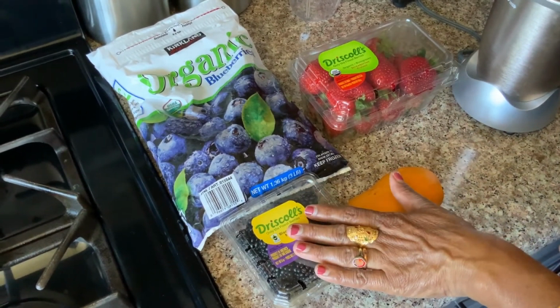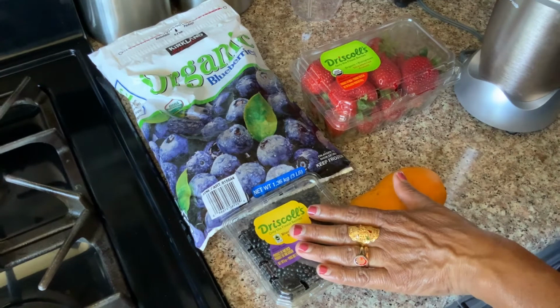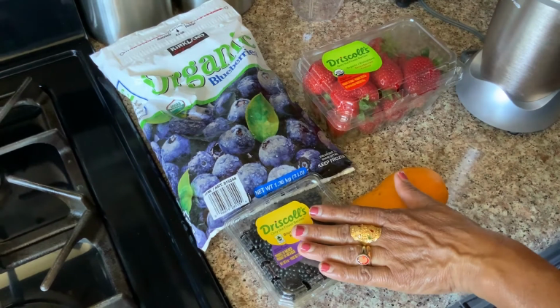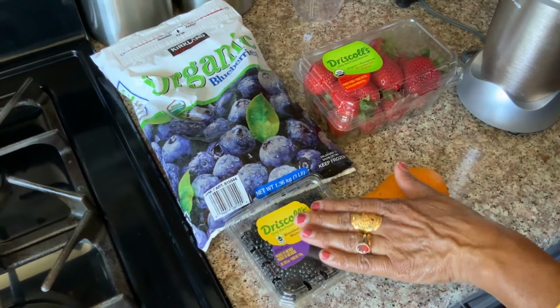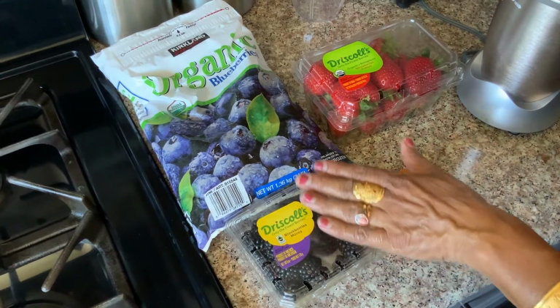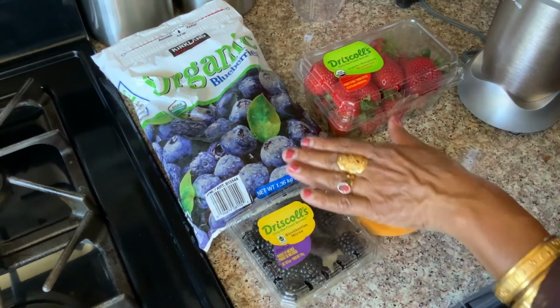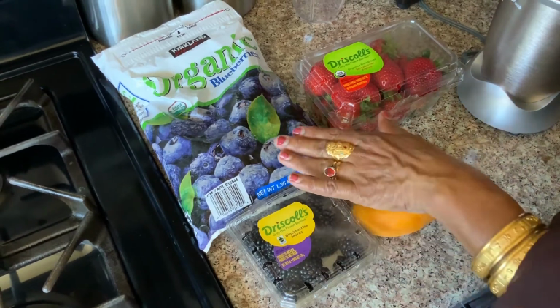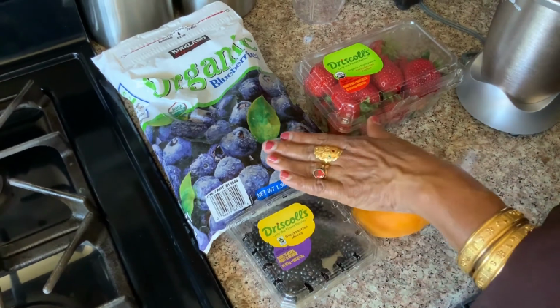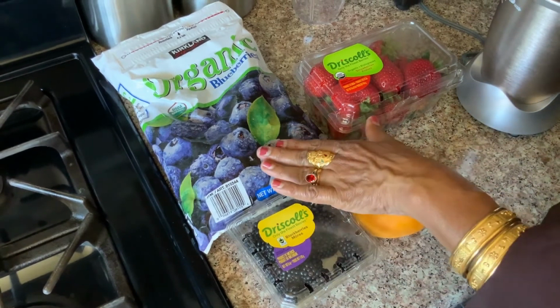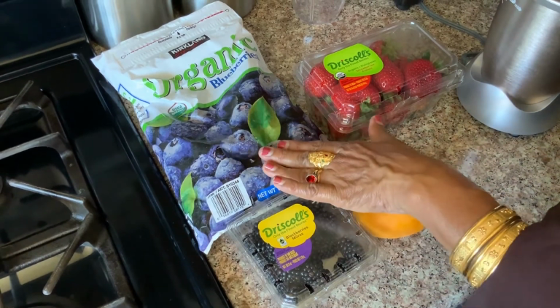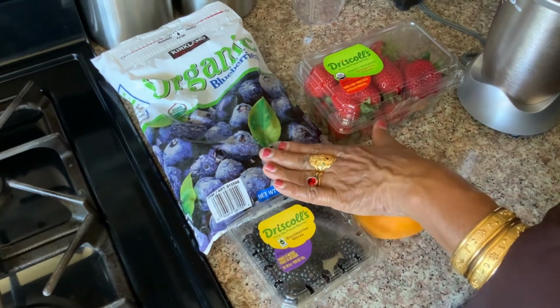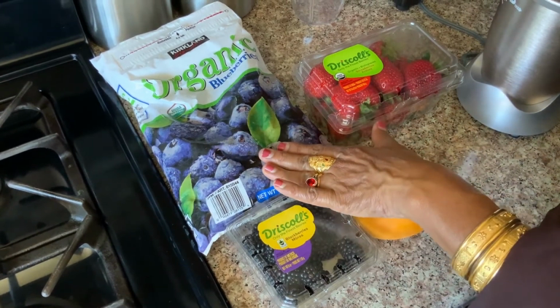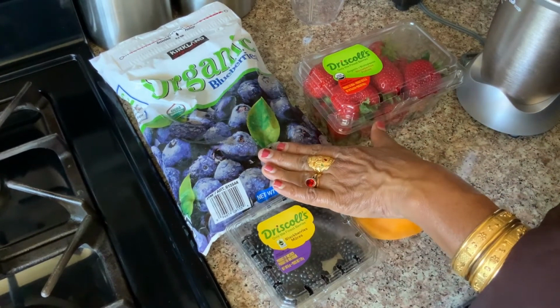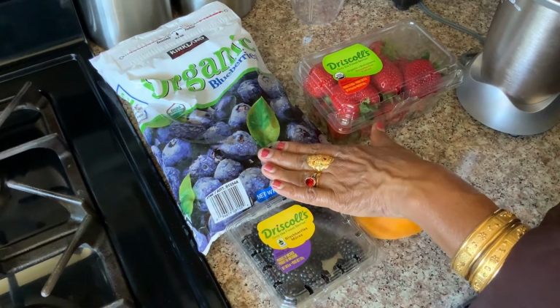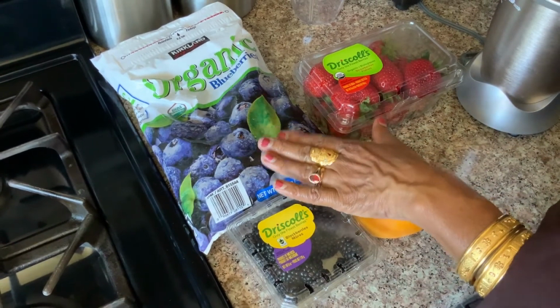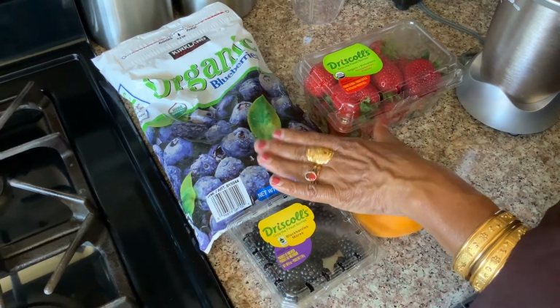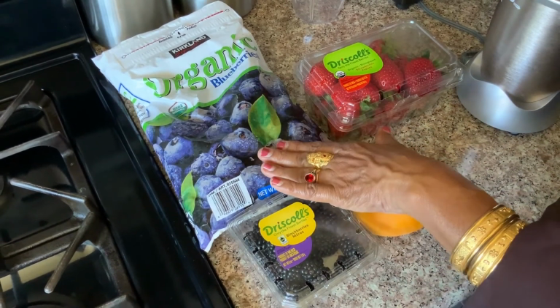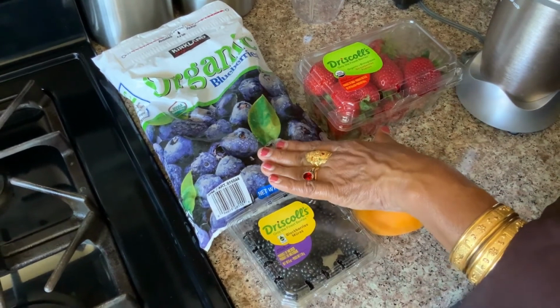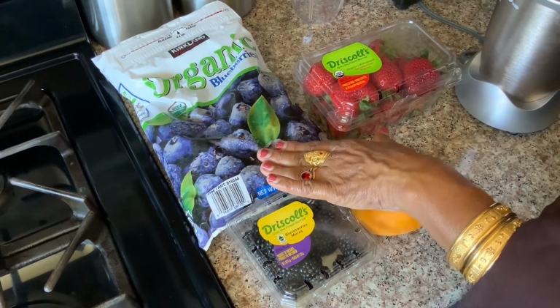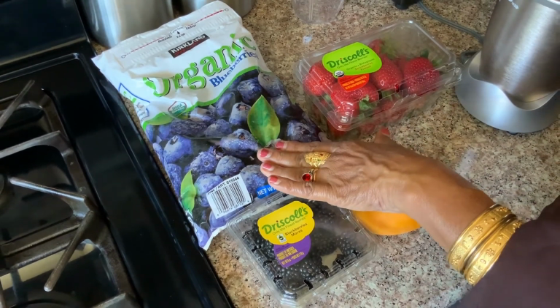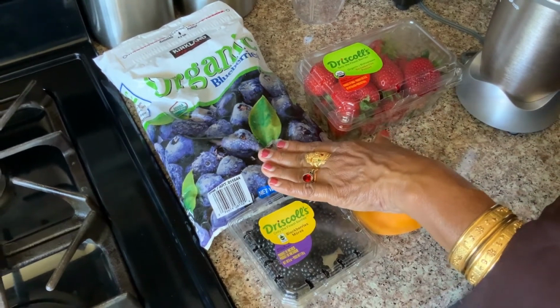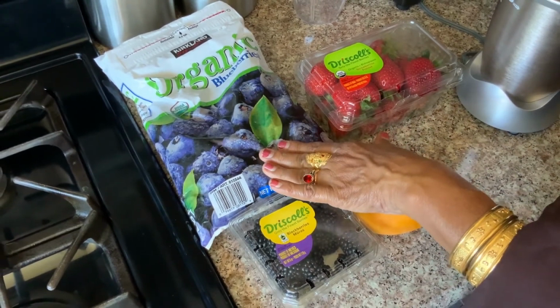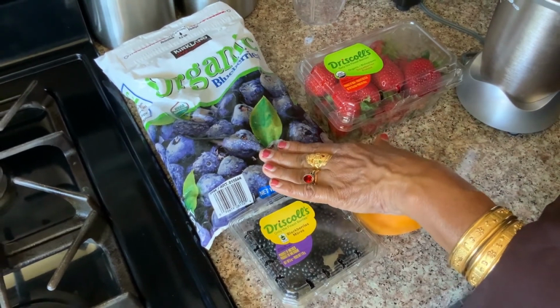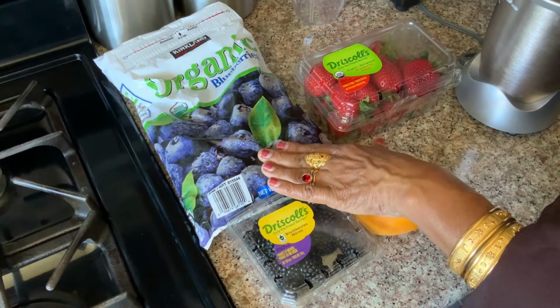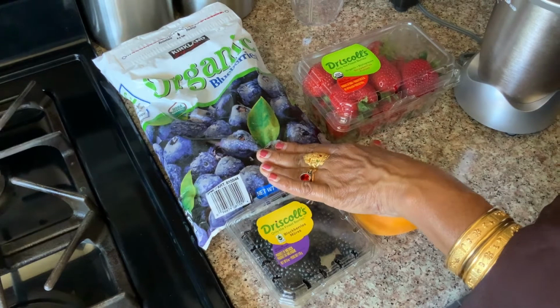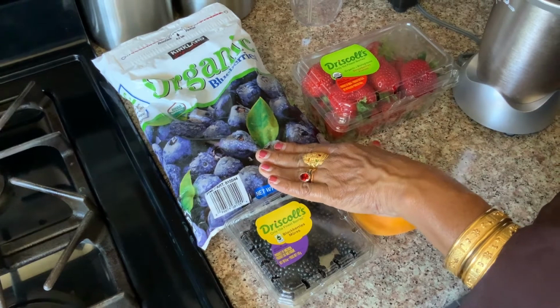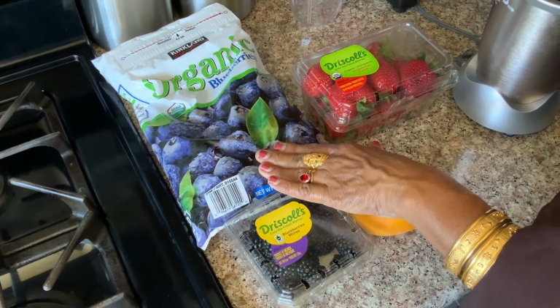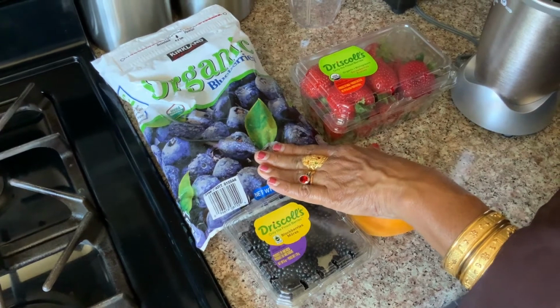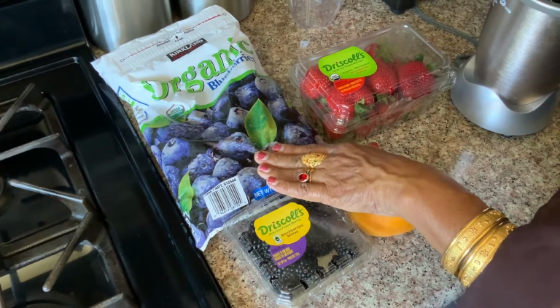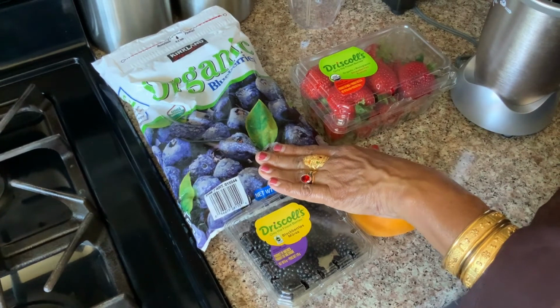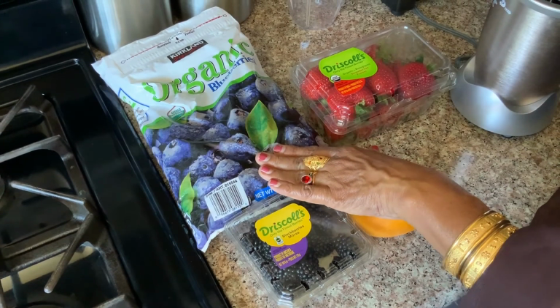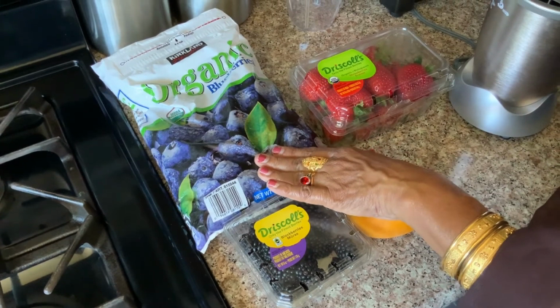There are frozen fruits, which are good. This is the smoothie, which is good.